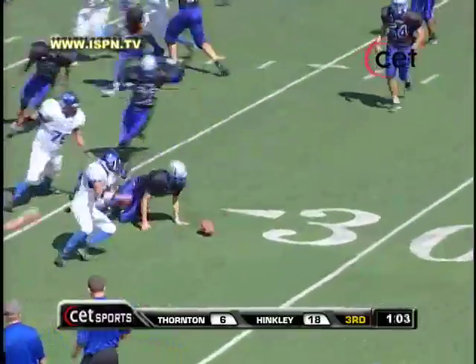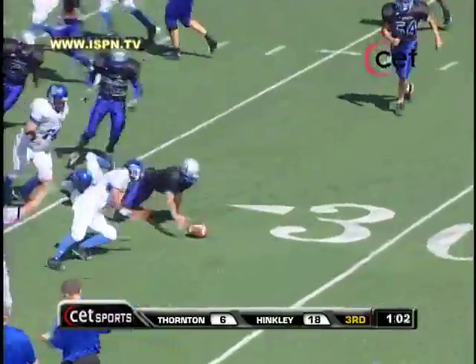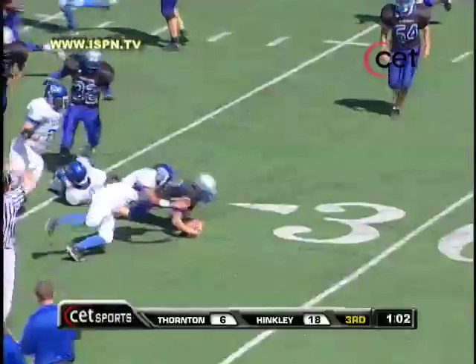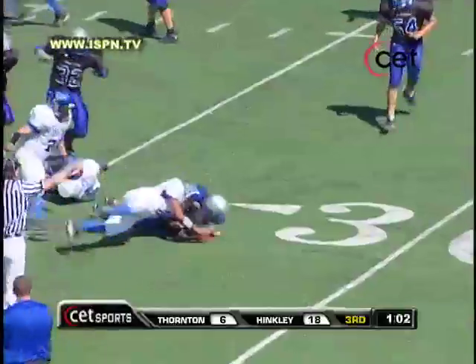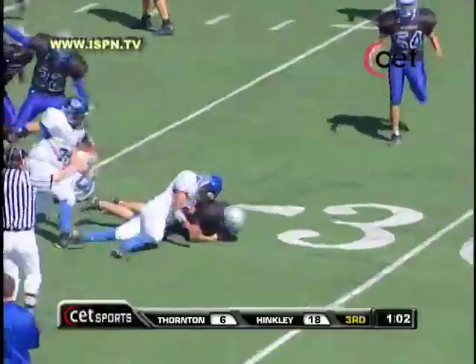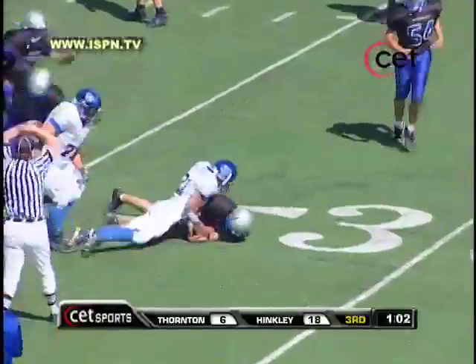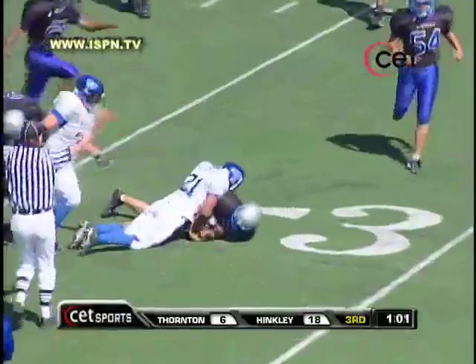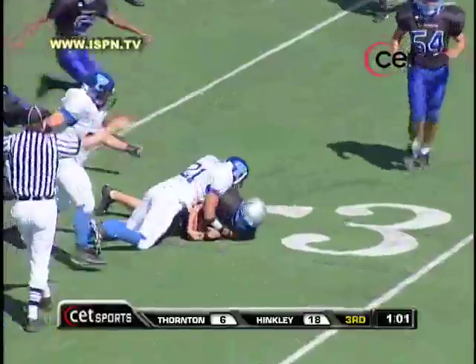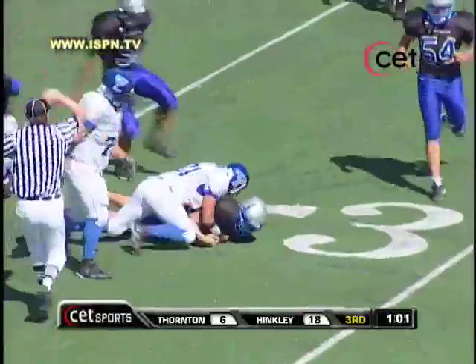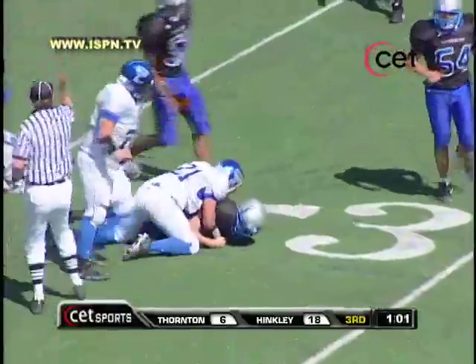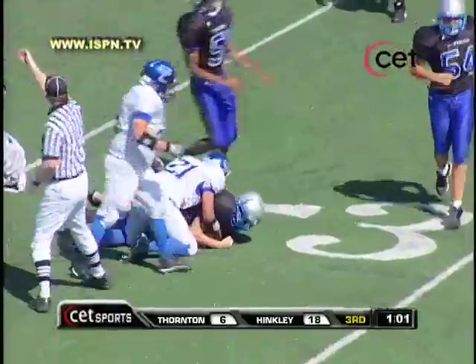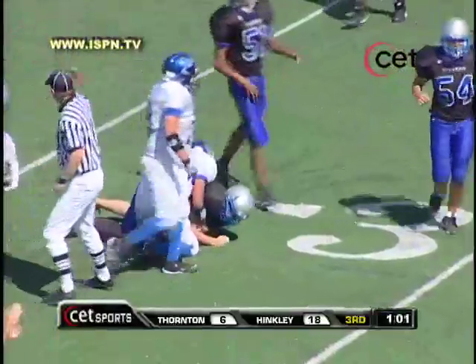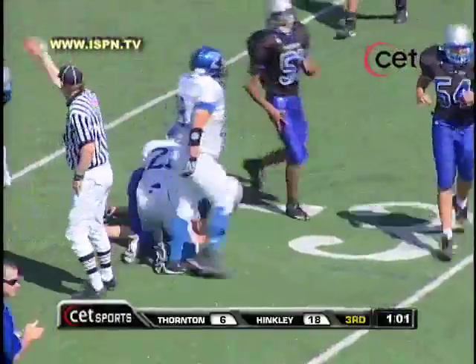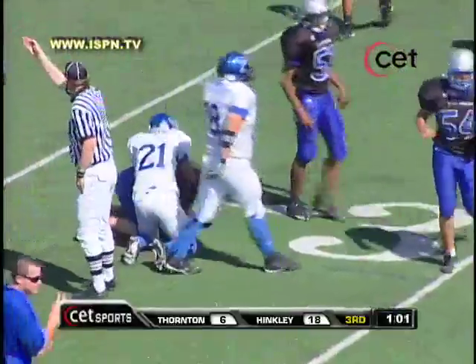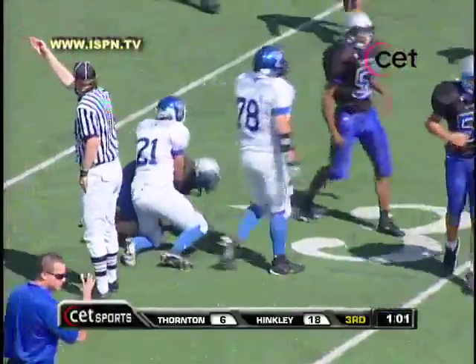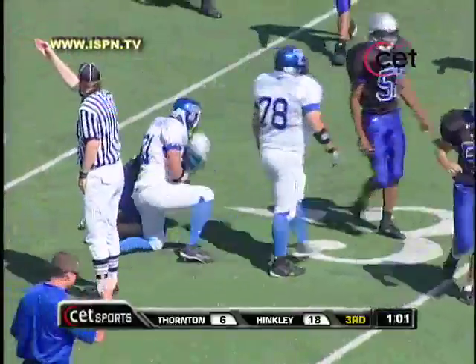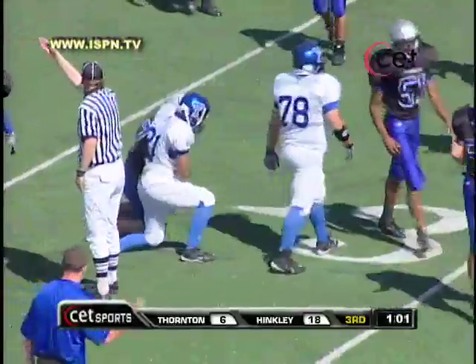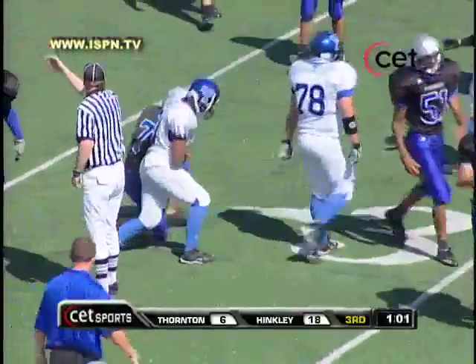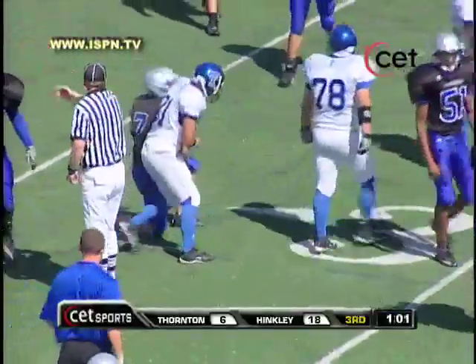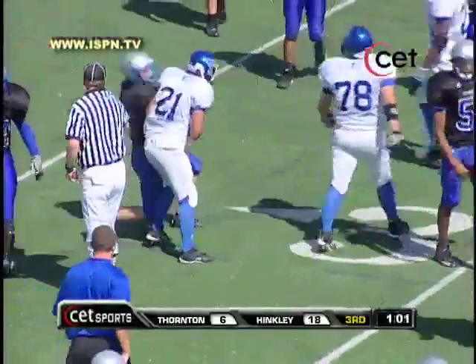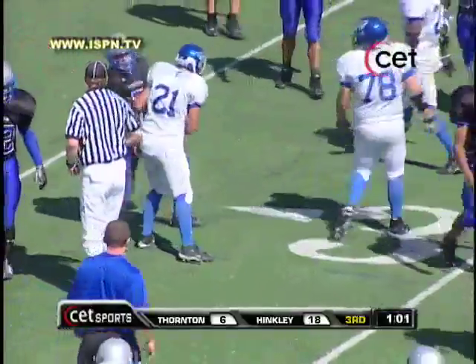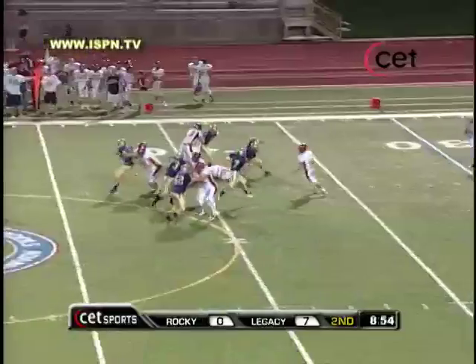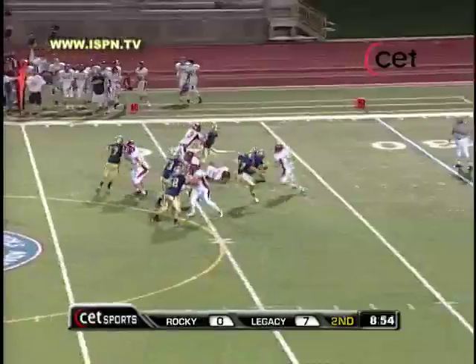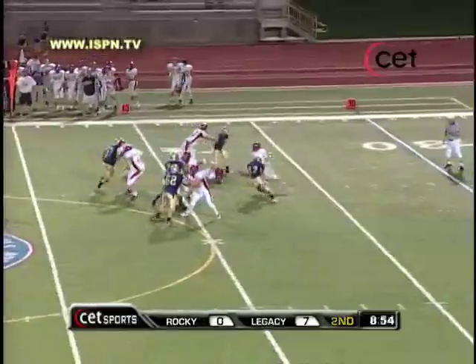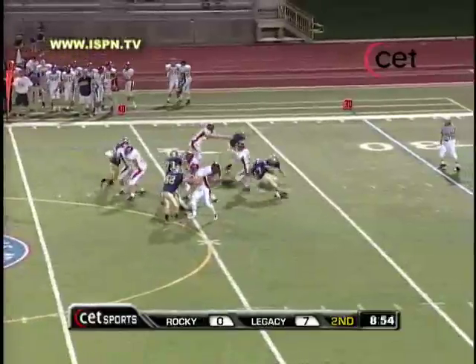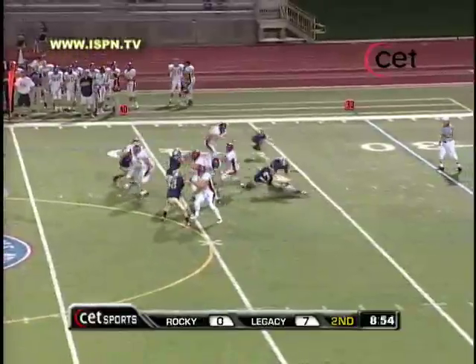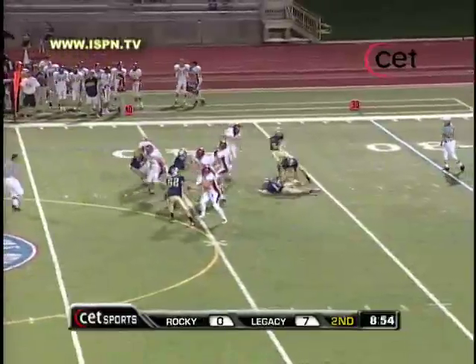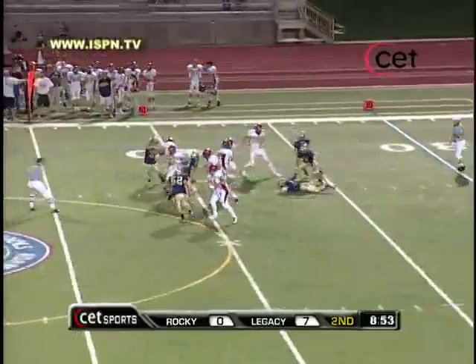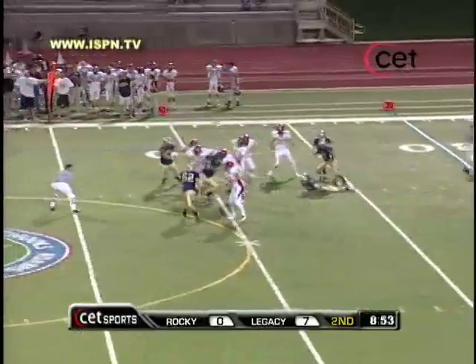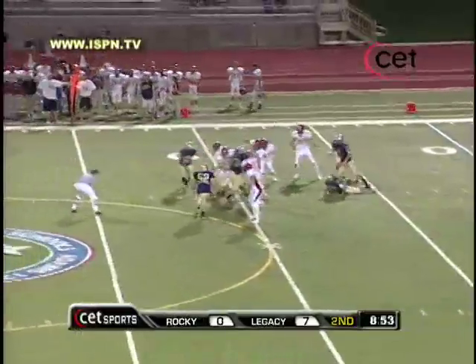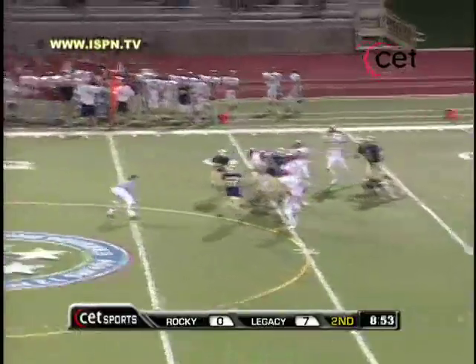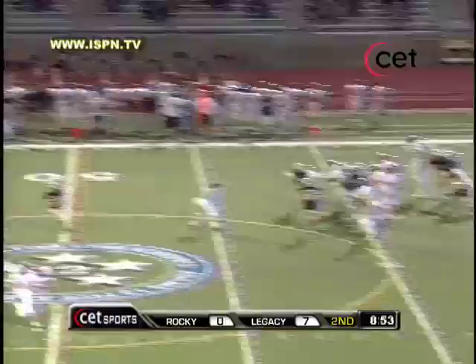Lopez got another one. Four interceptions for Zach Lopez. That's one of their top receivers.